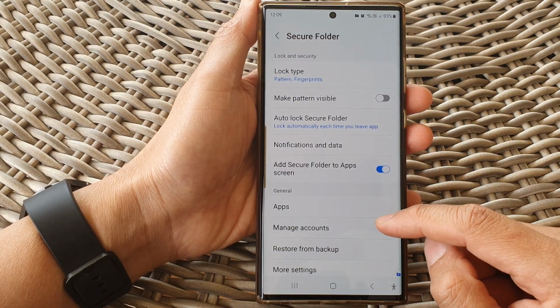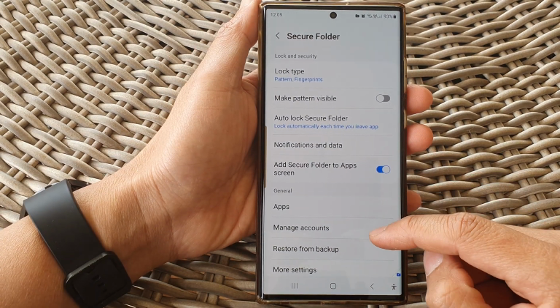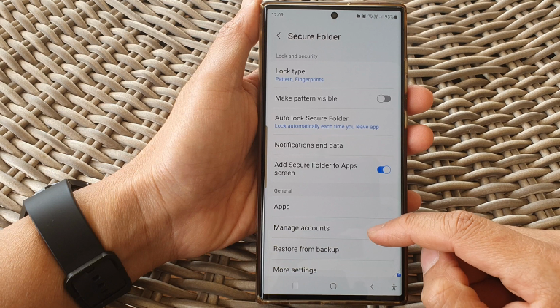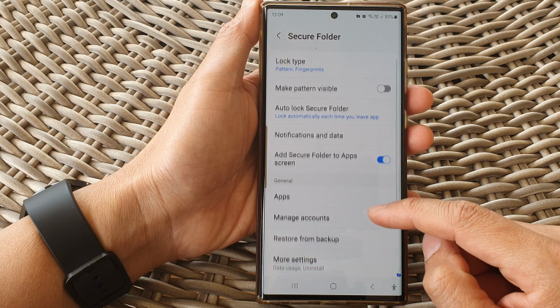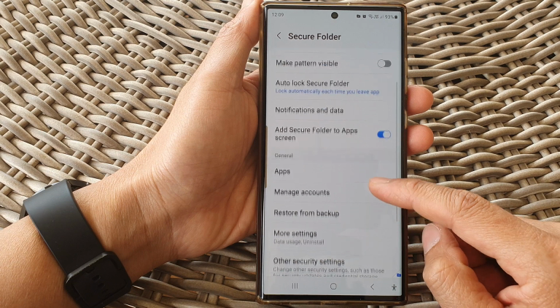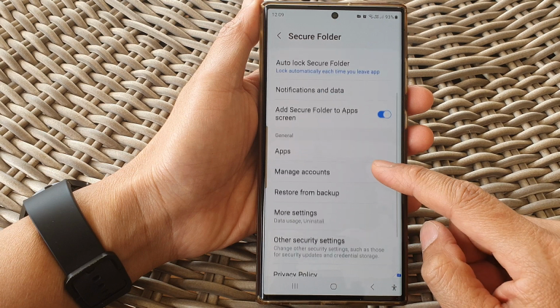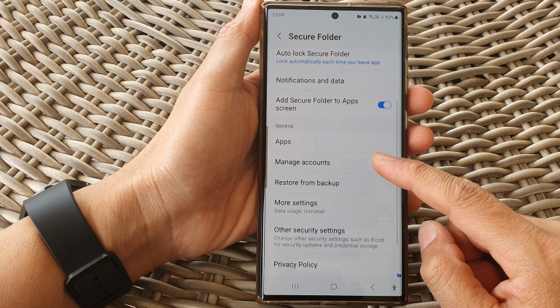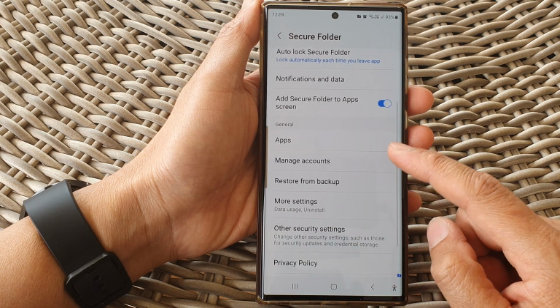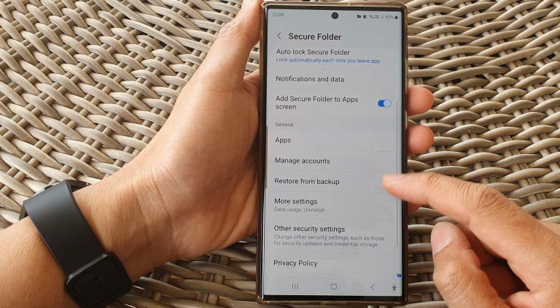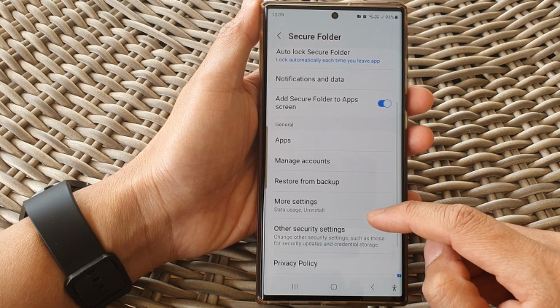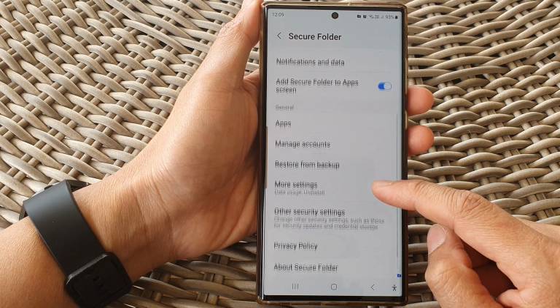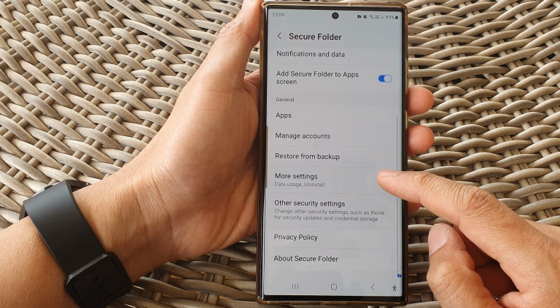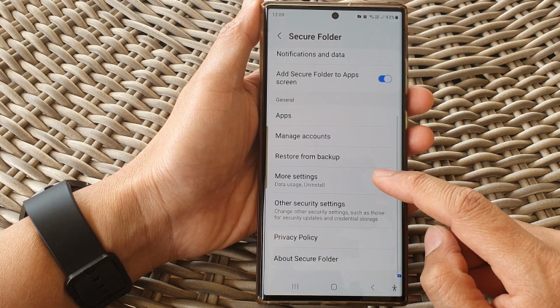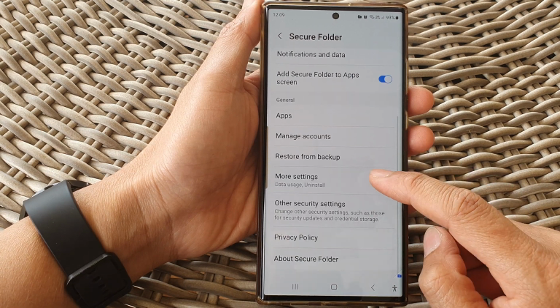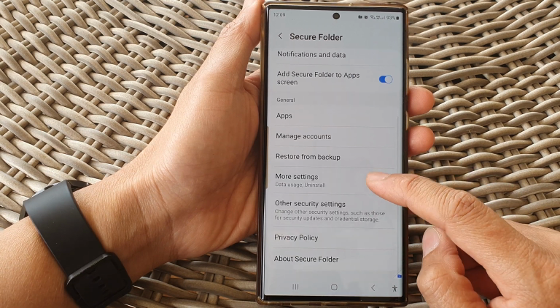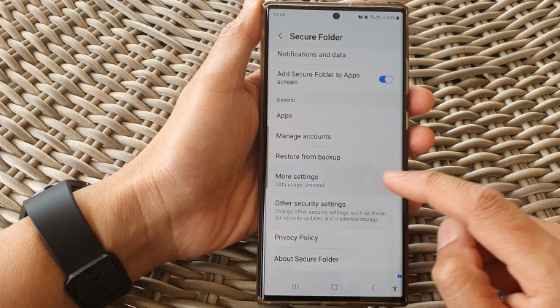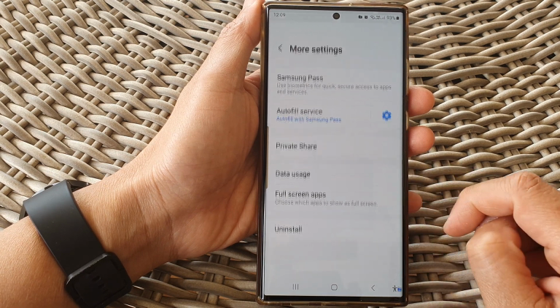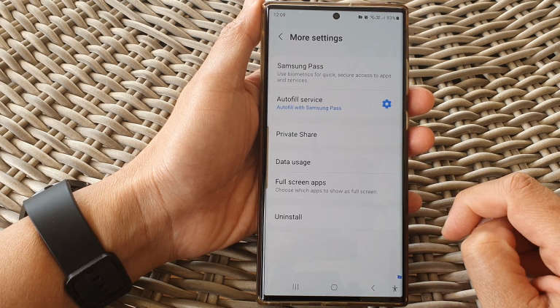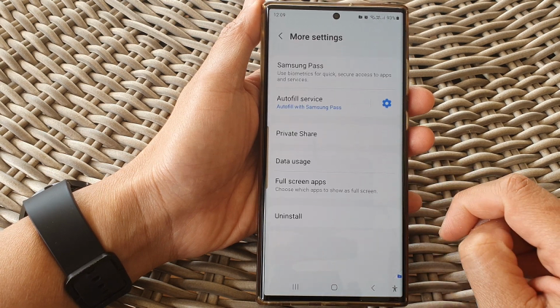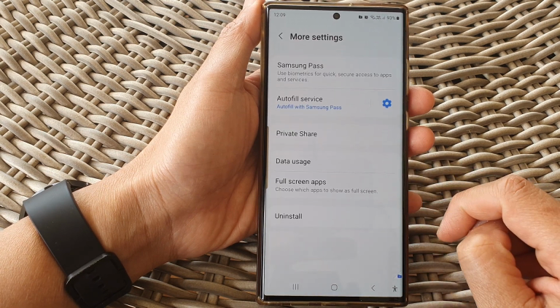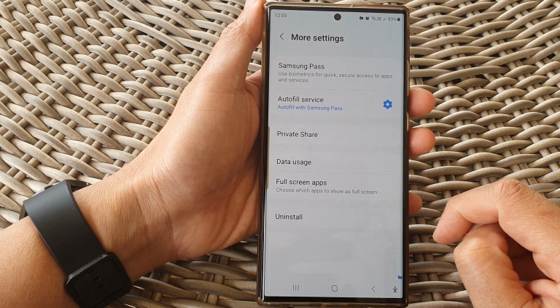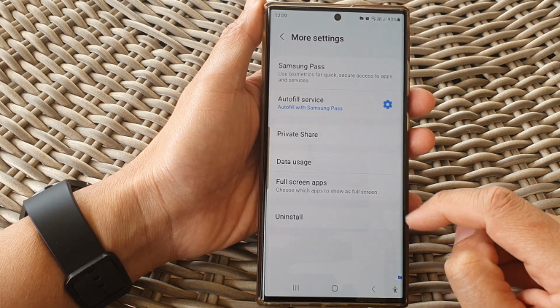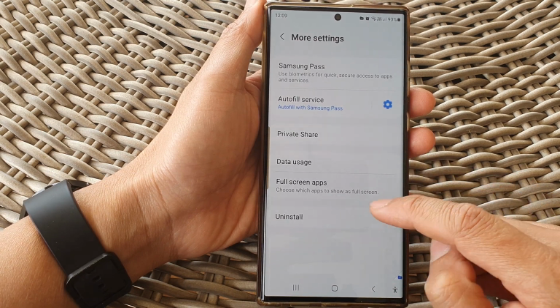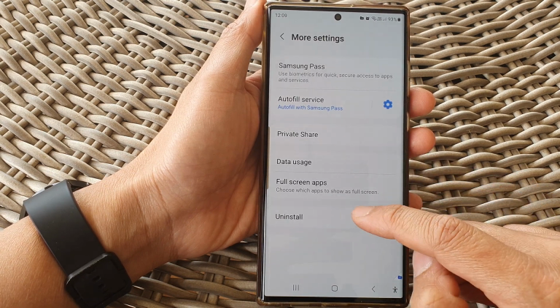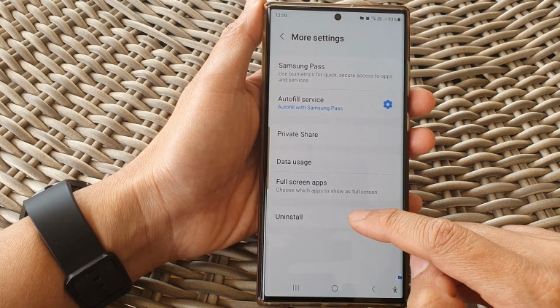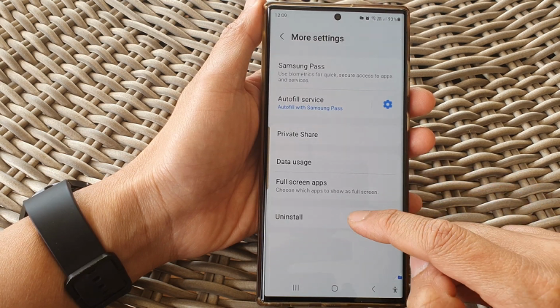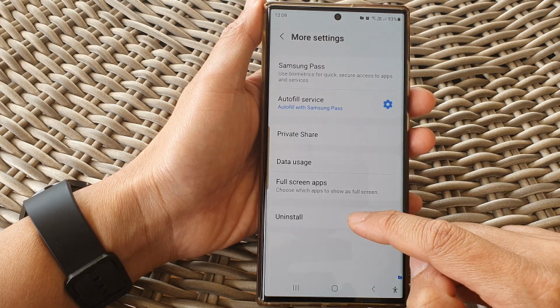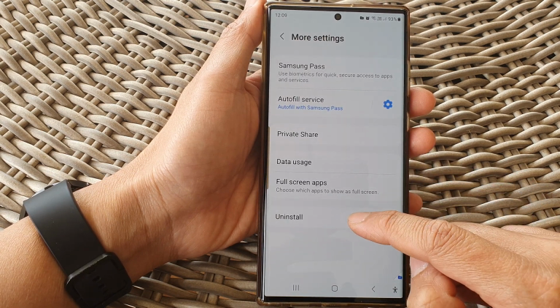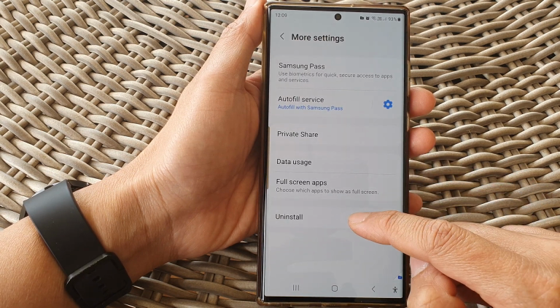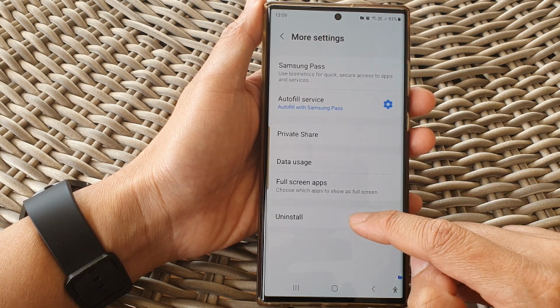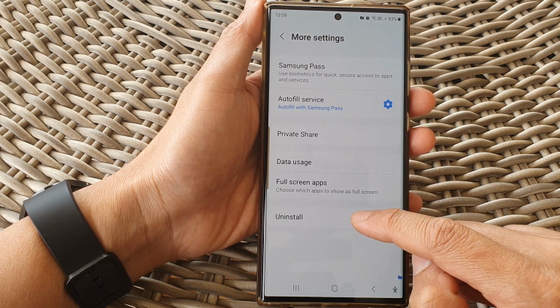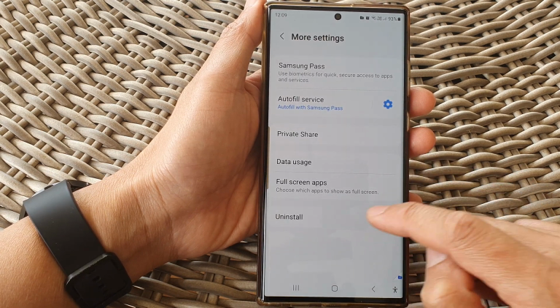Now scroll down and tap on more settings, then tap on uninstall.